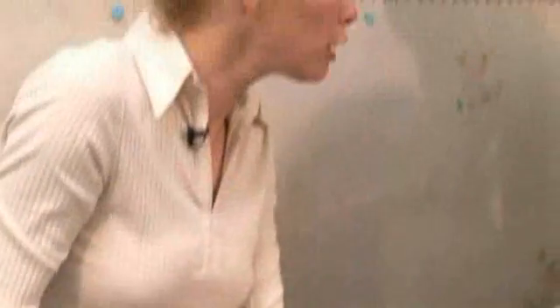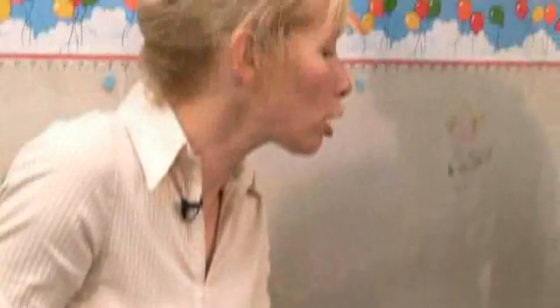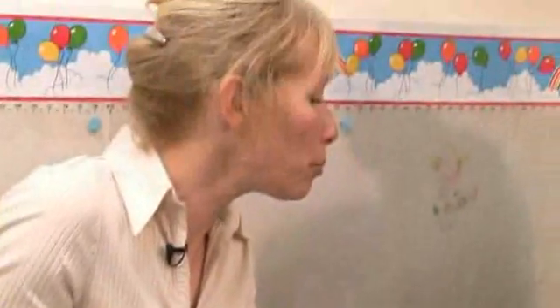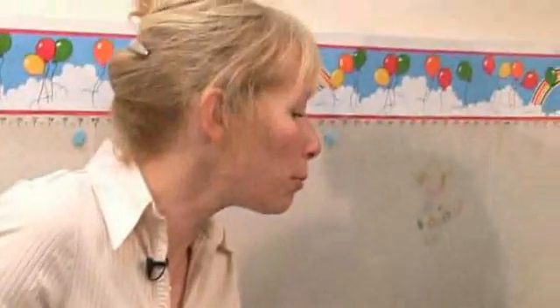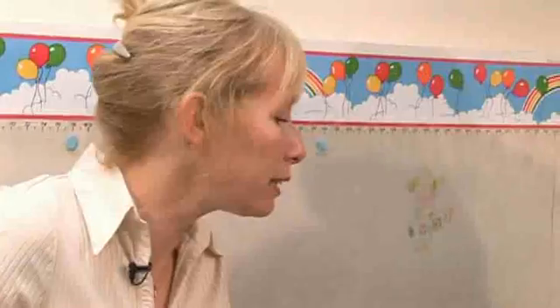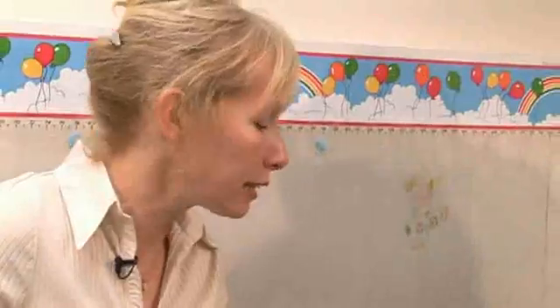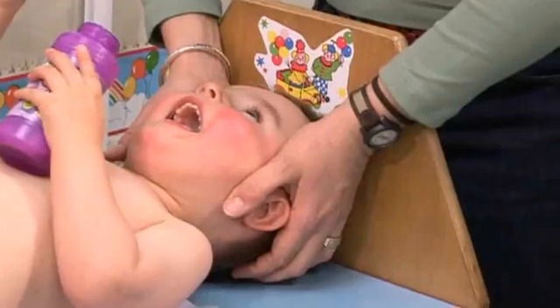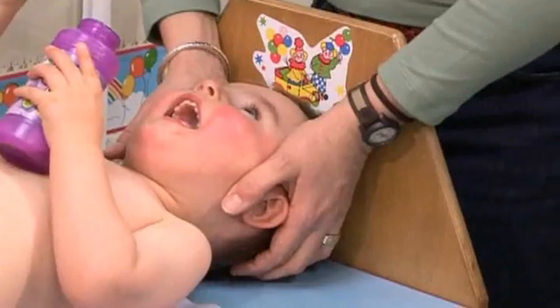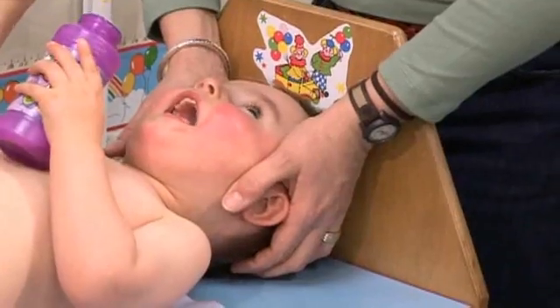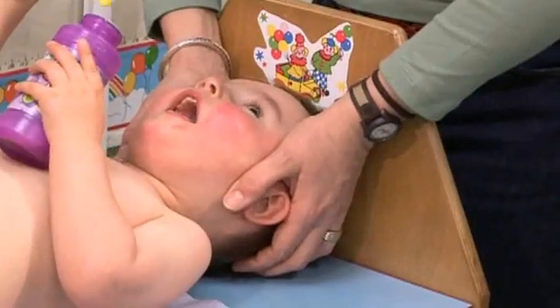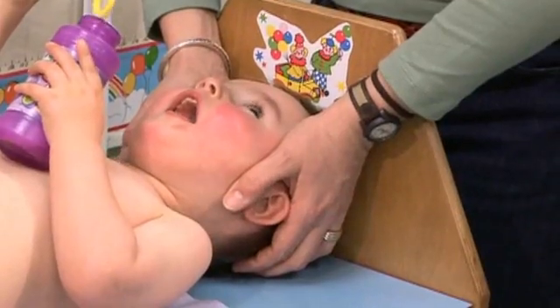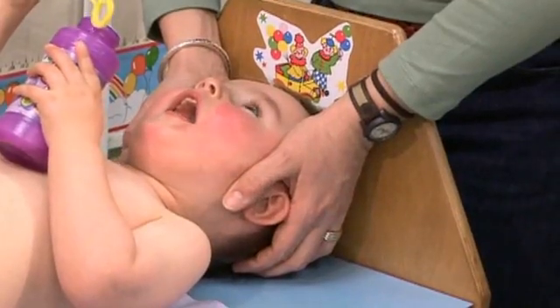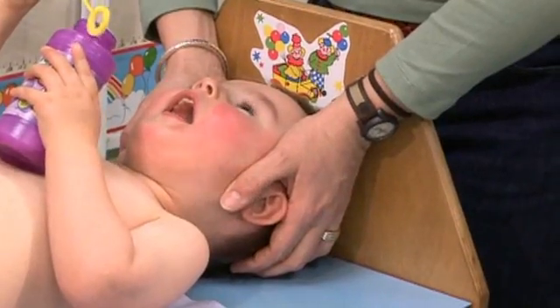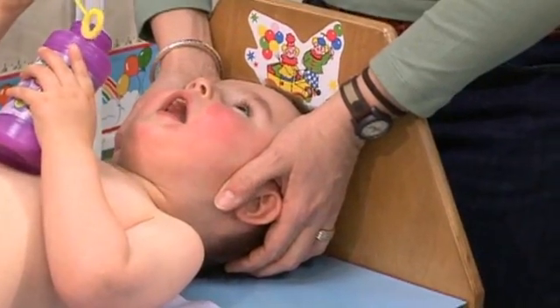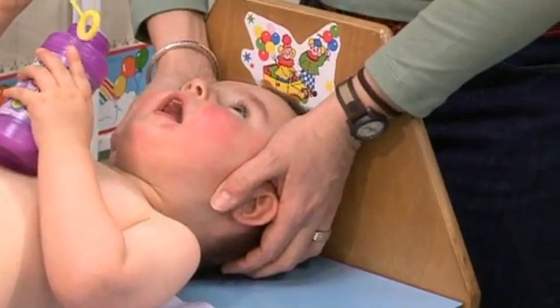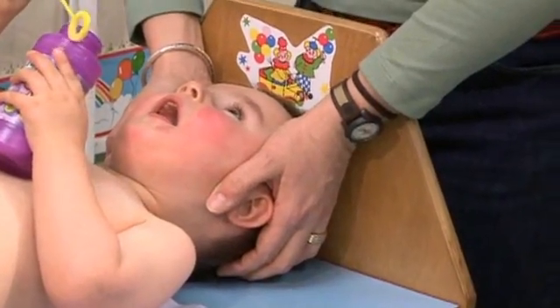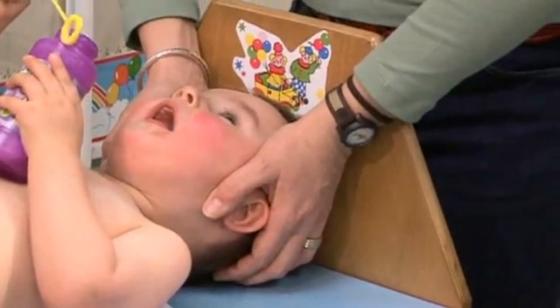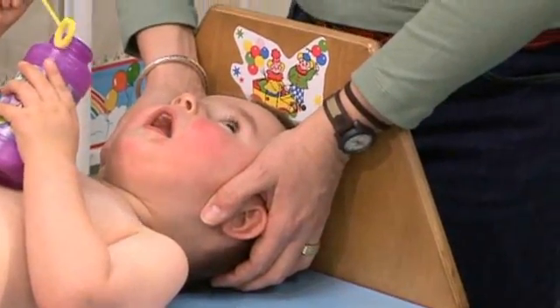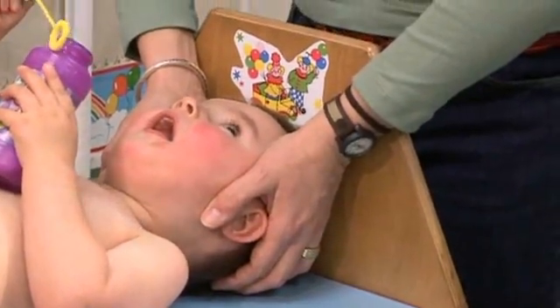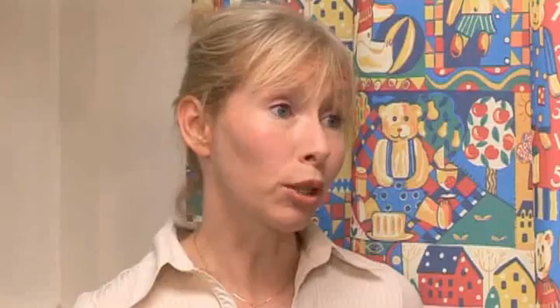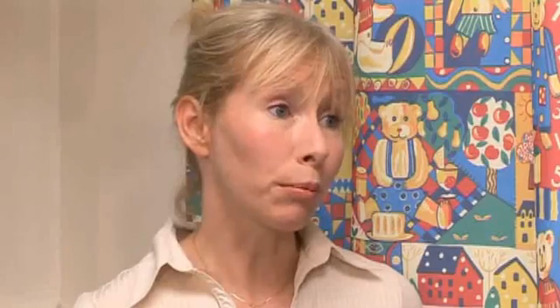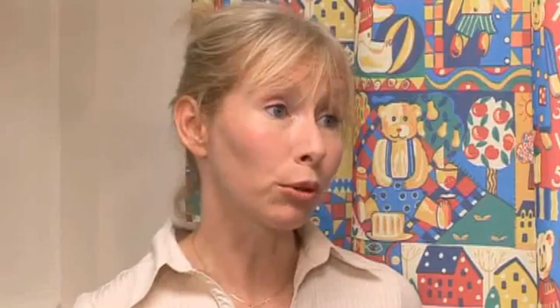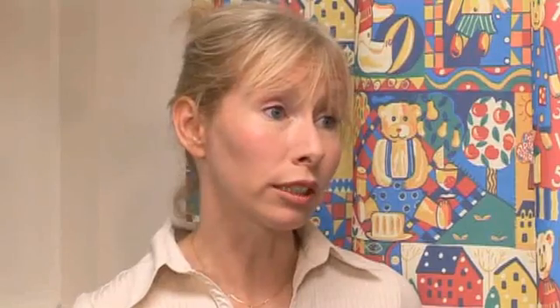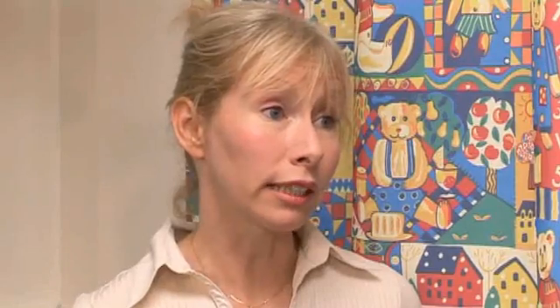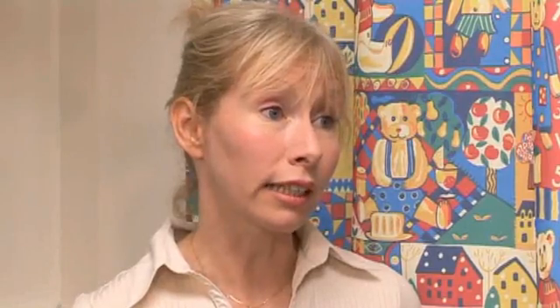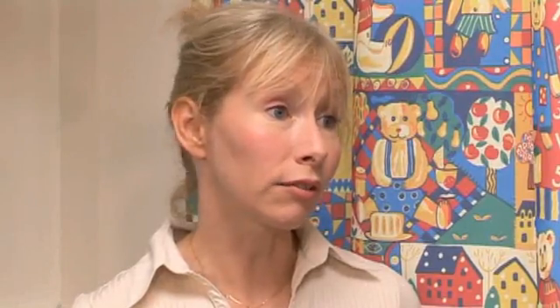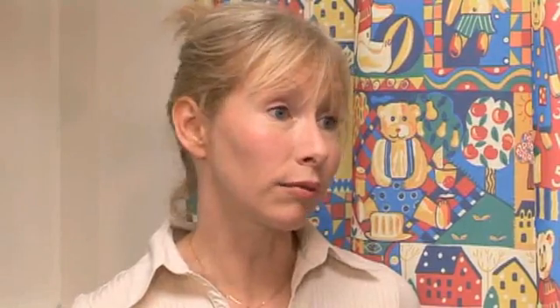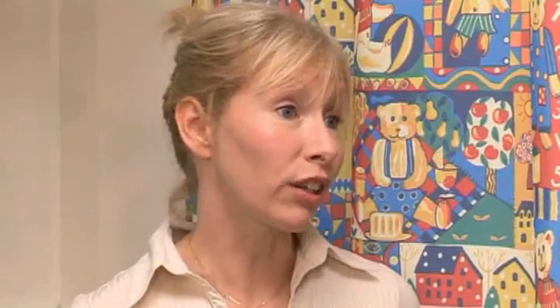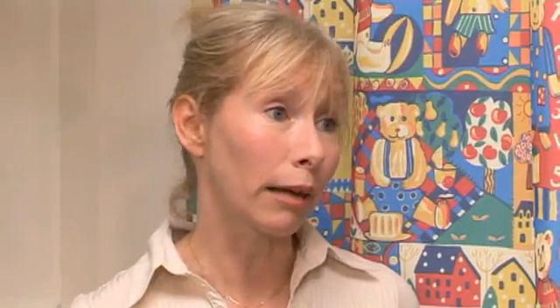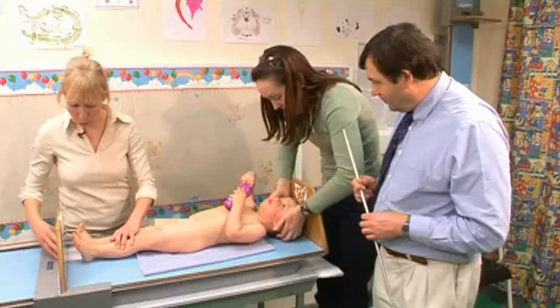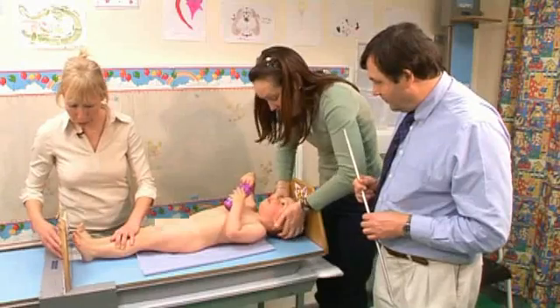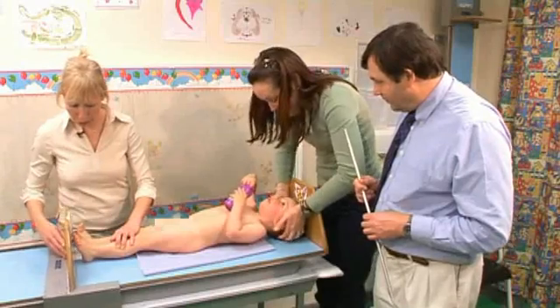Measuring infants nude gives us the opportunity to assess the children looking at body proportions and for any abnormalities.